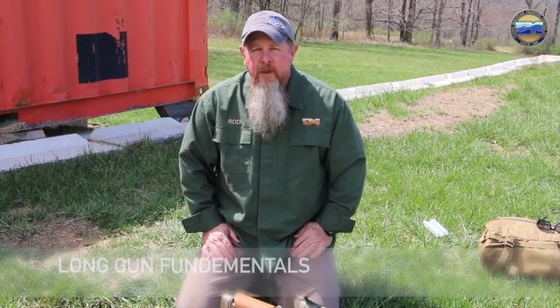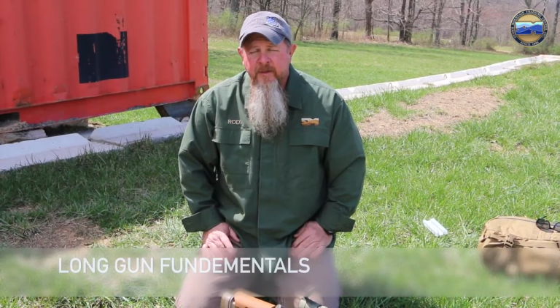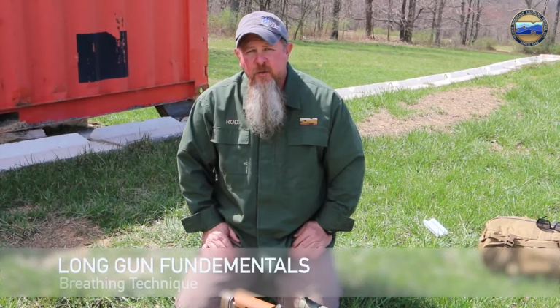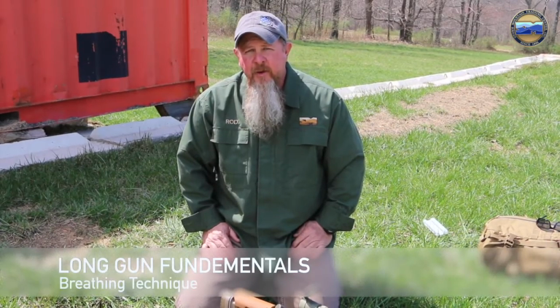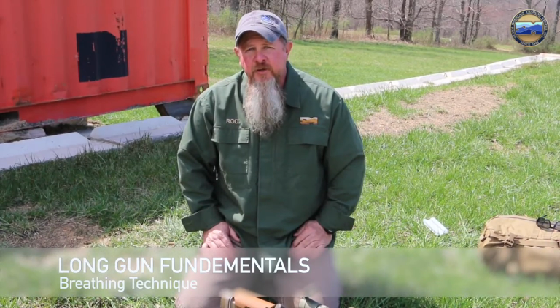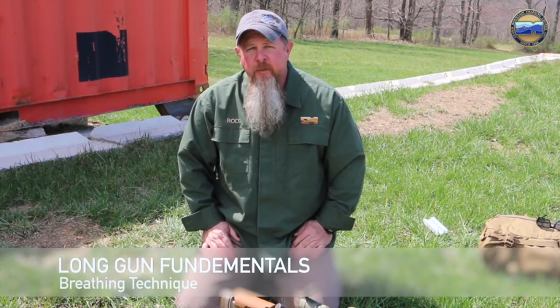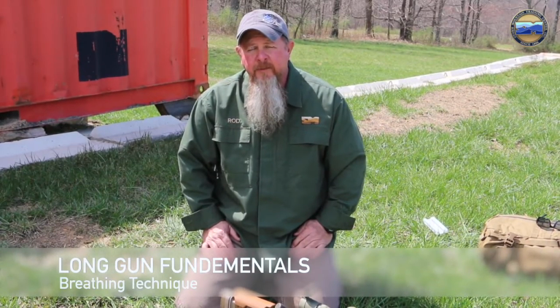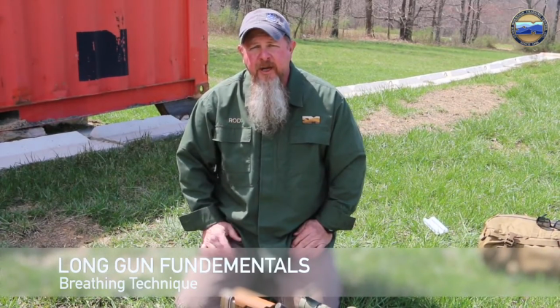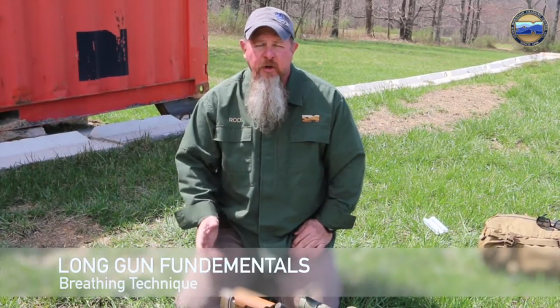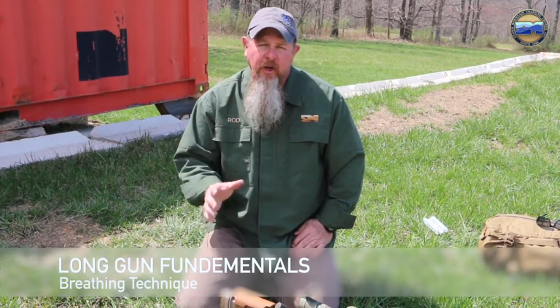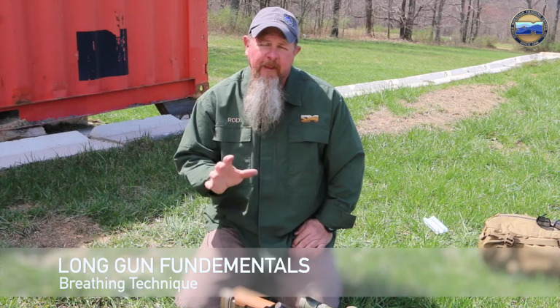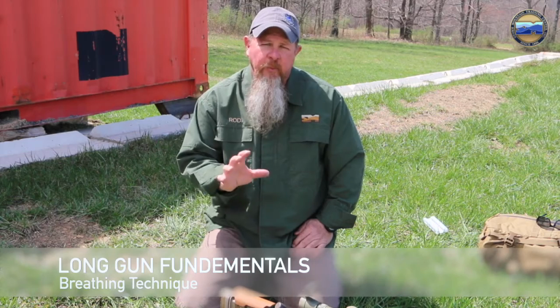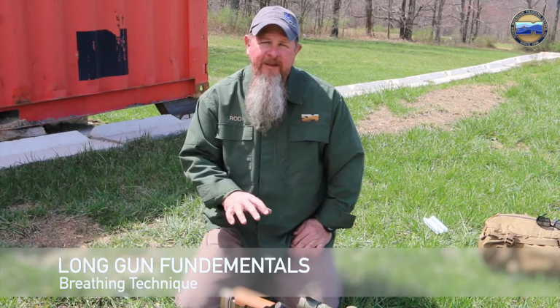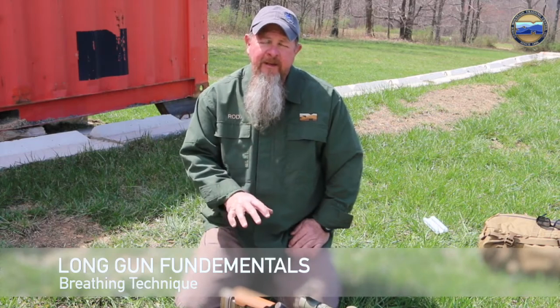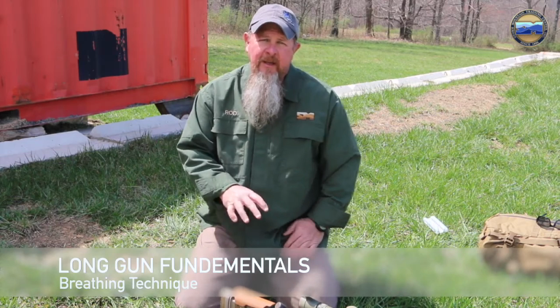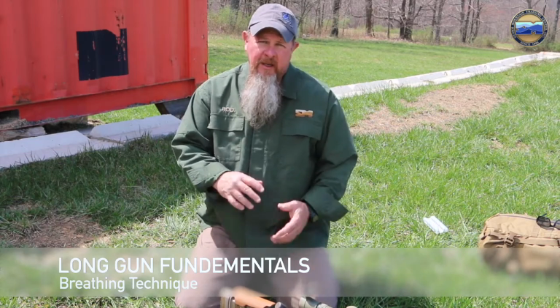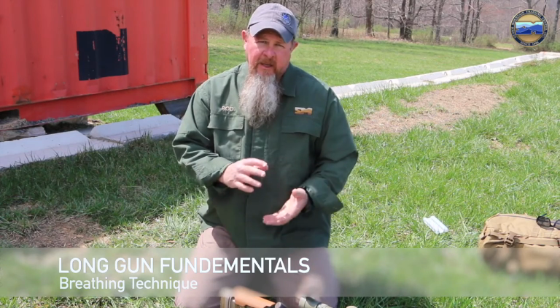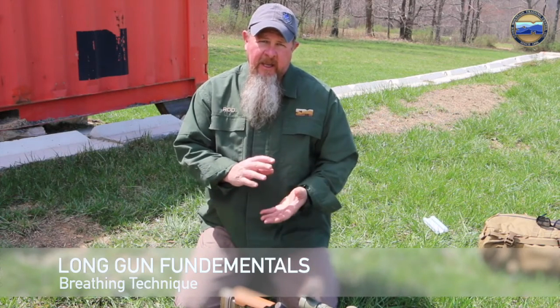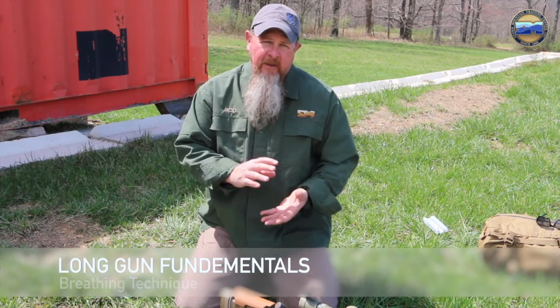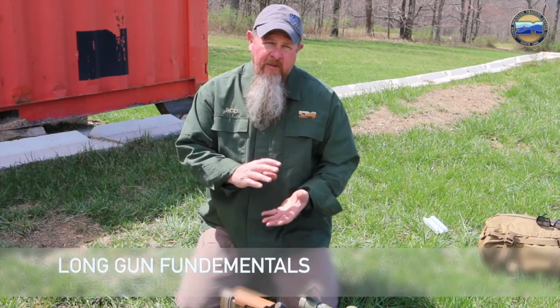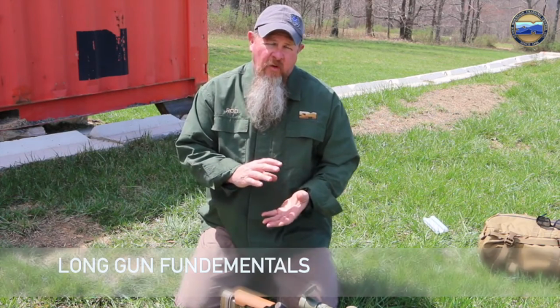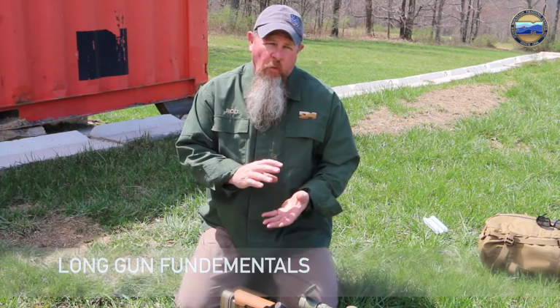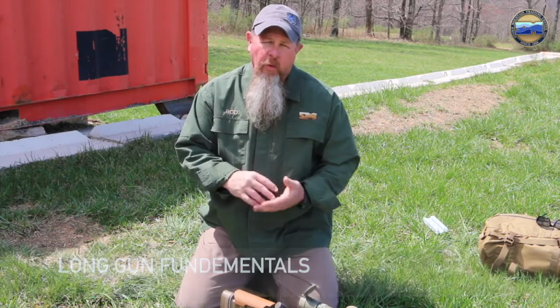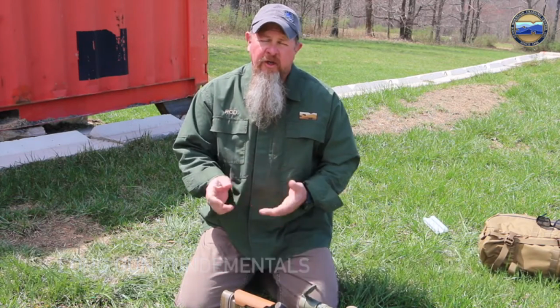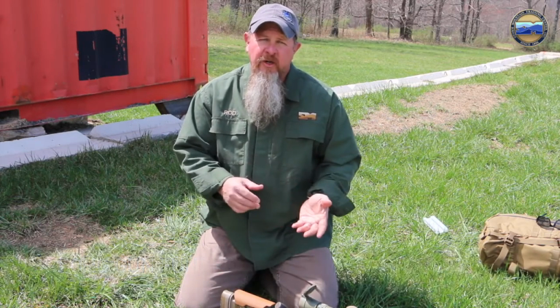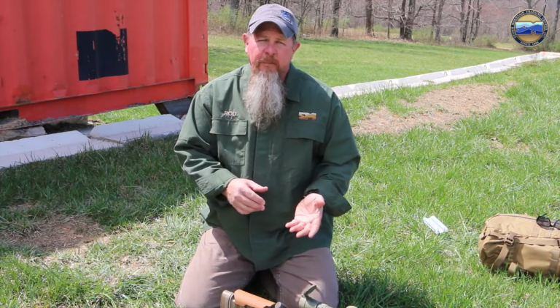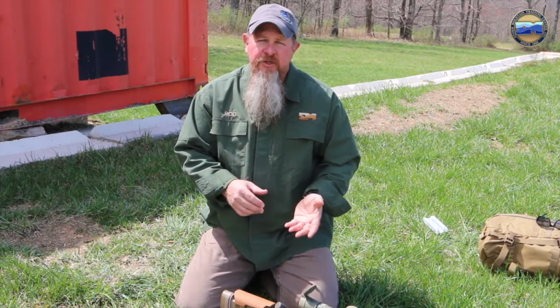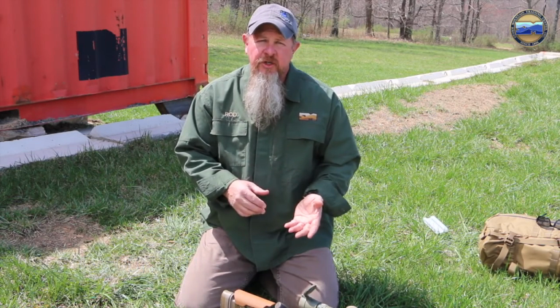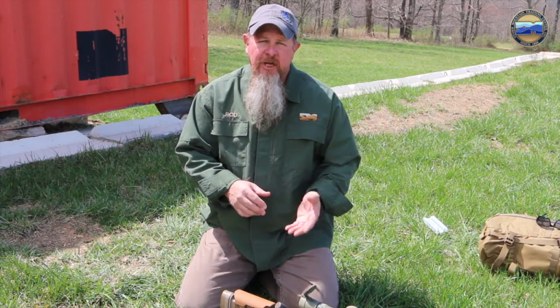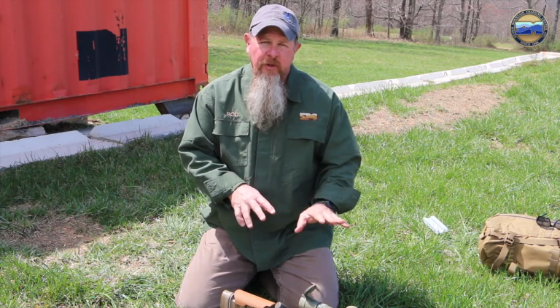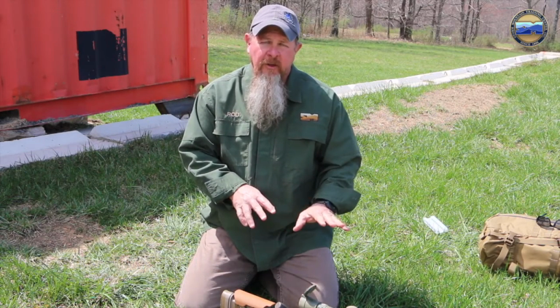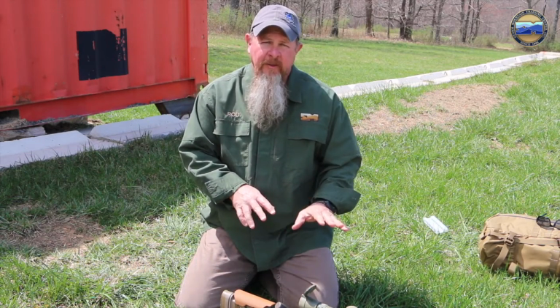Hey, this is Rod Ryan at Storm Mountain. Today we're talking about breathing in what we're going to consider a precision shot with a long gun.